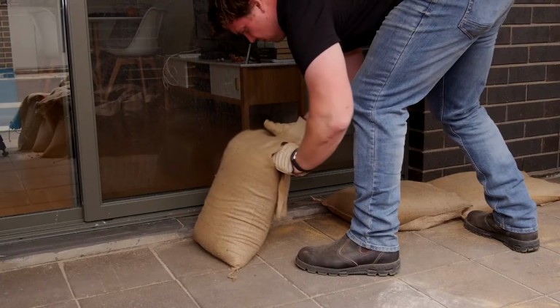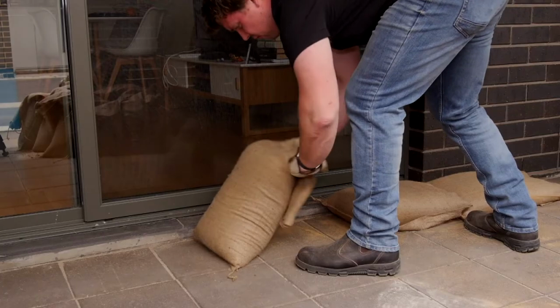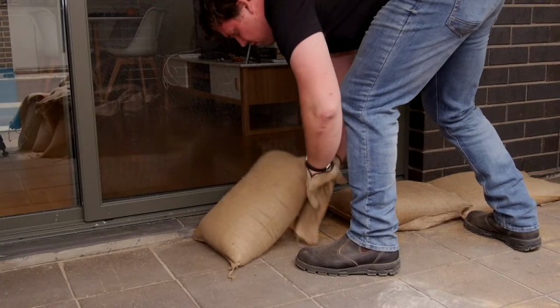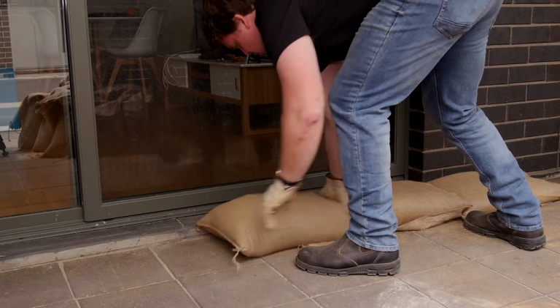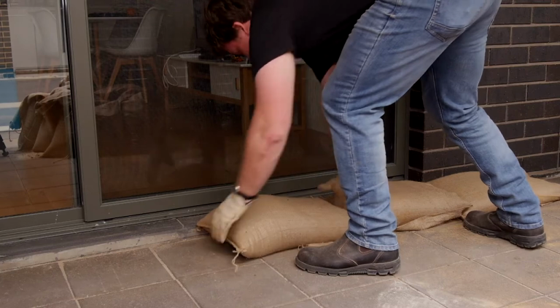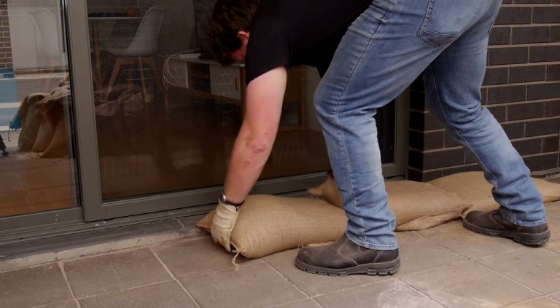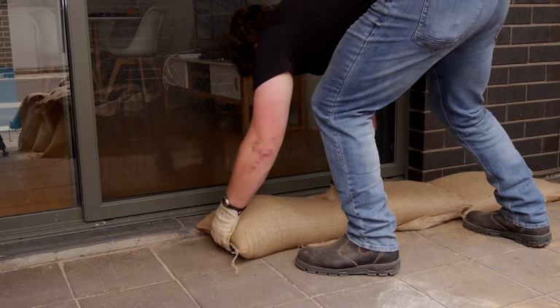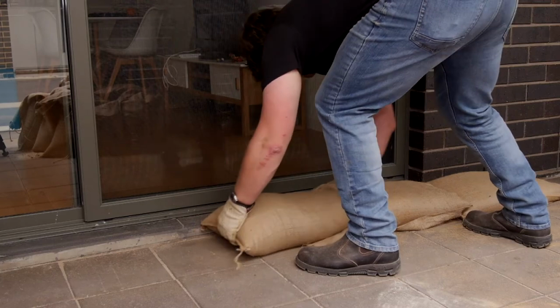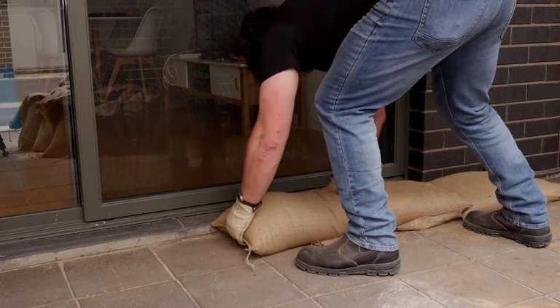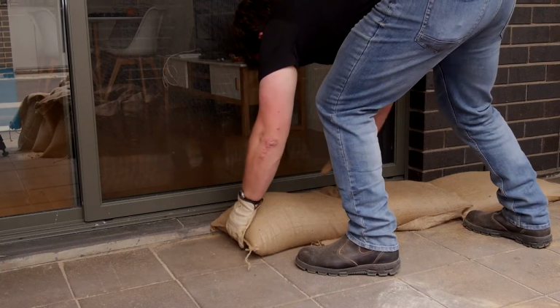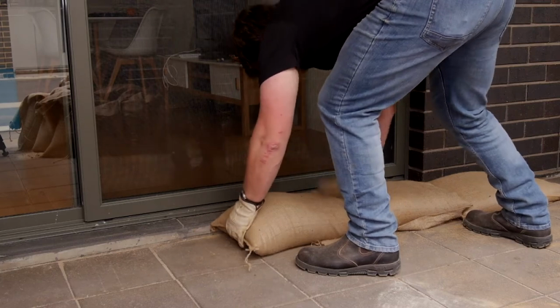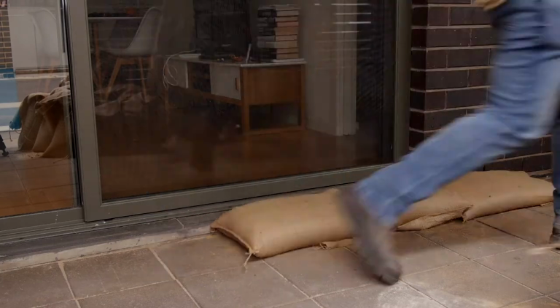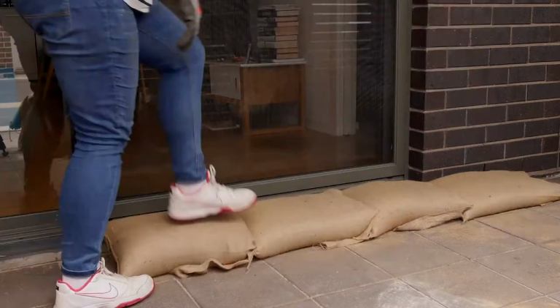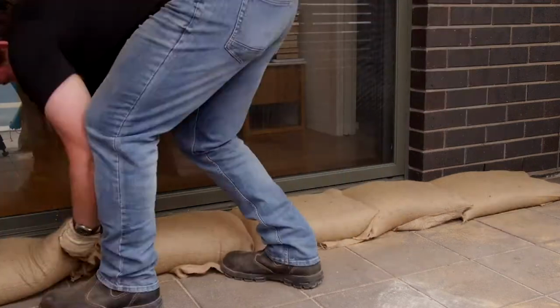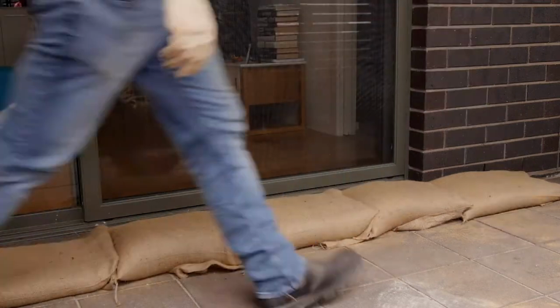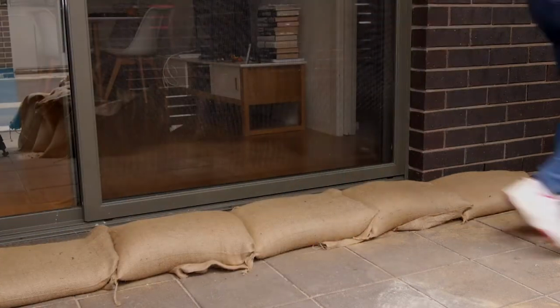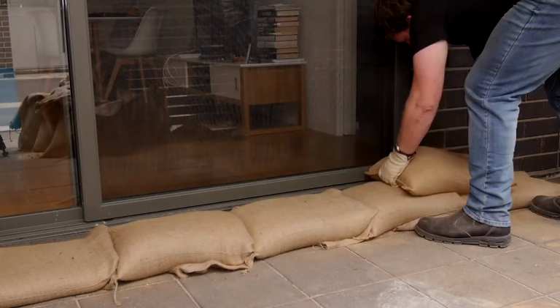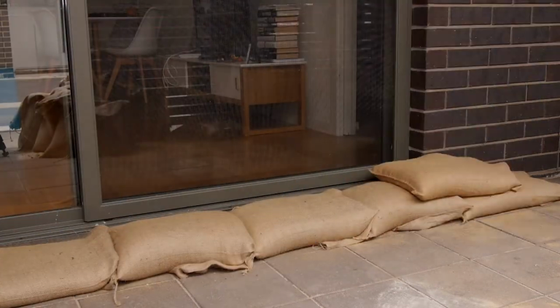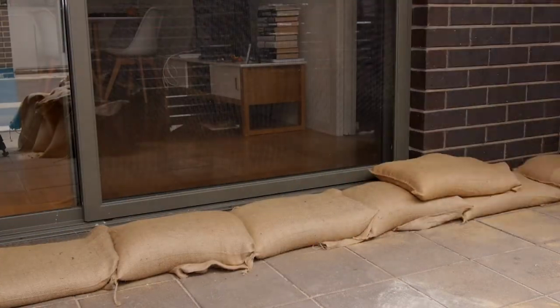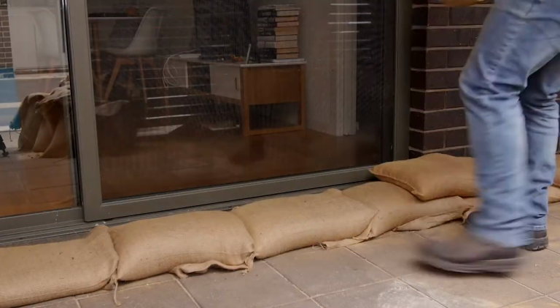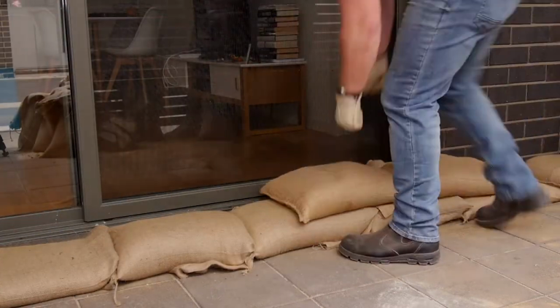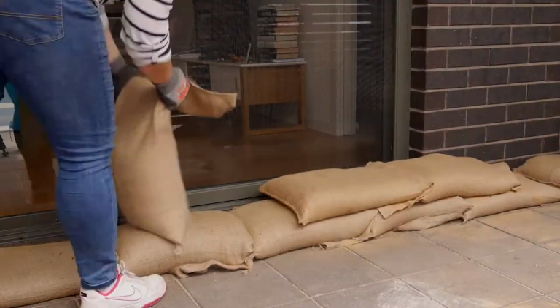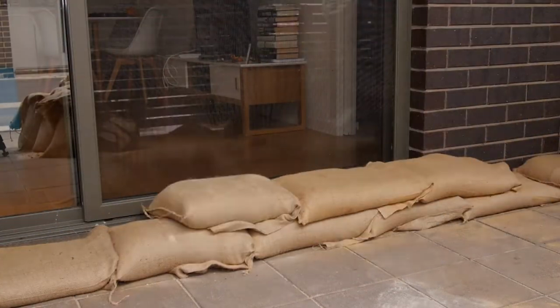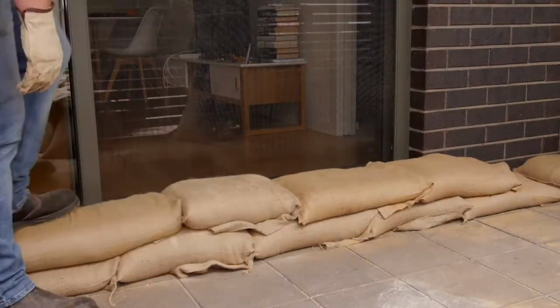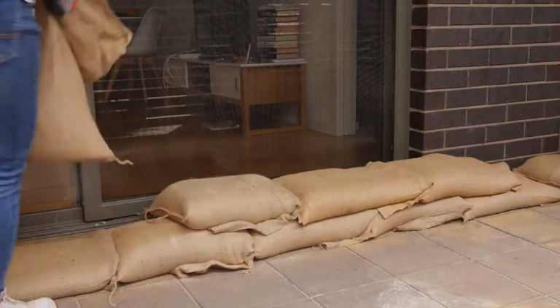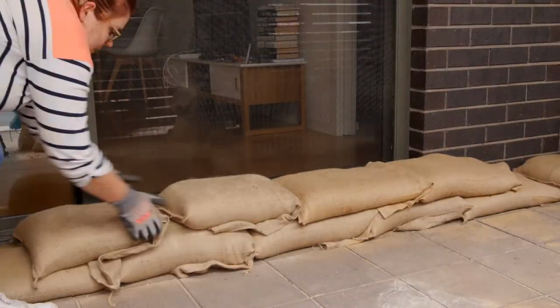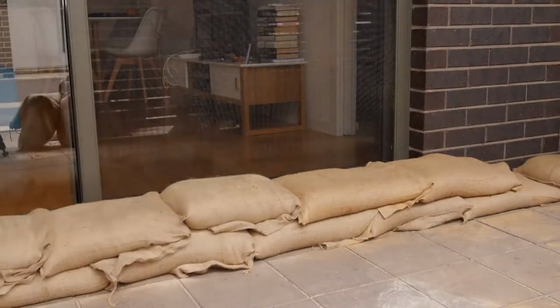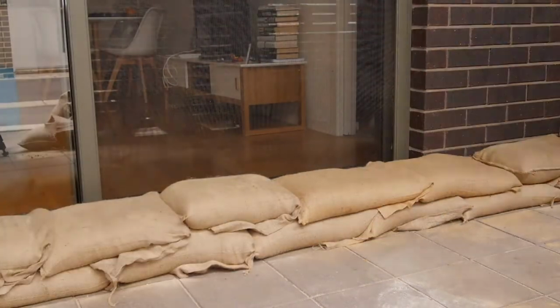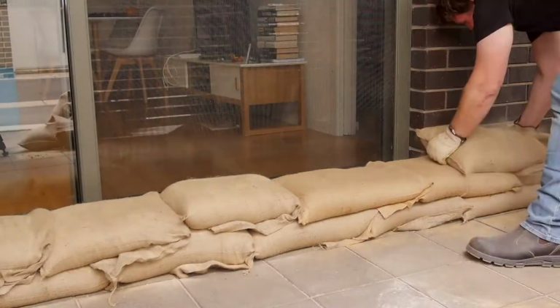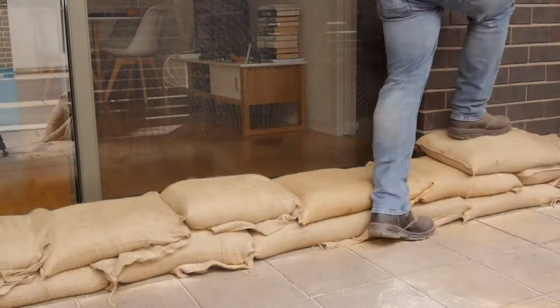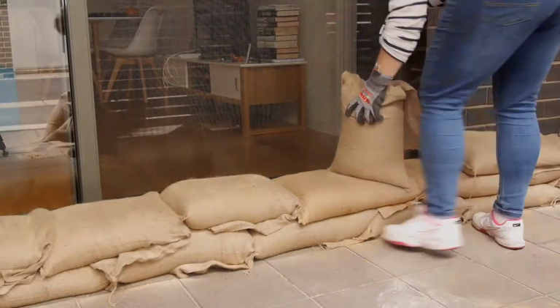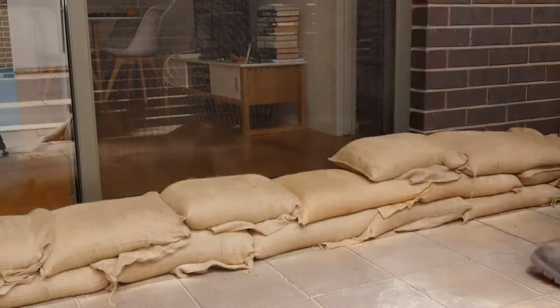How you lay sandbags is also important. Aim to stagger them on top of each other, the same way a brickie would lay bricks.